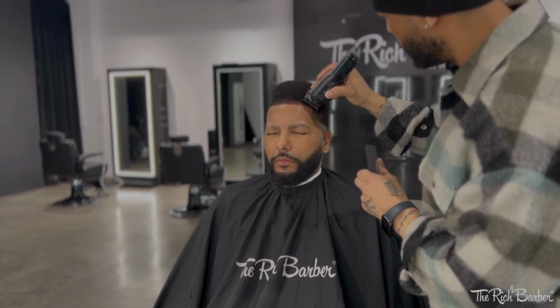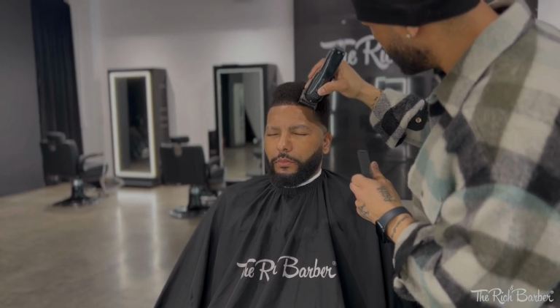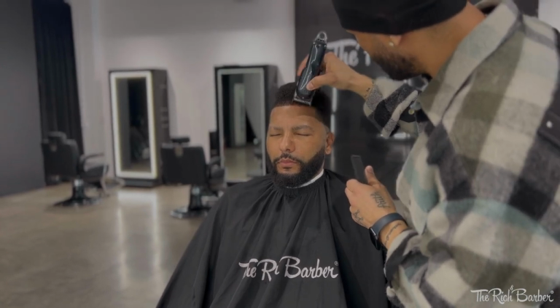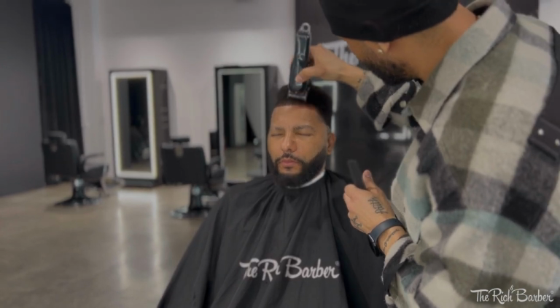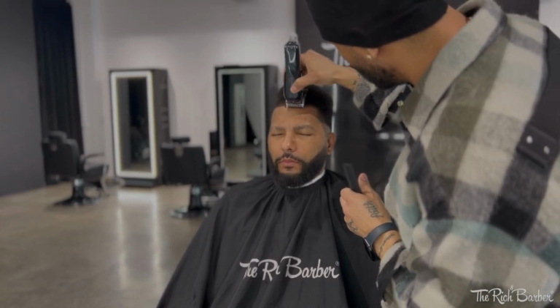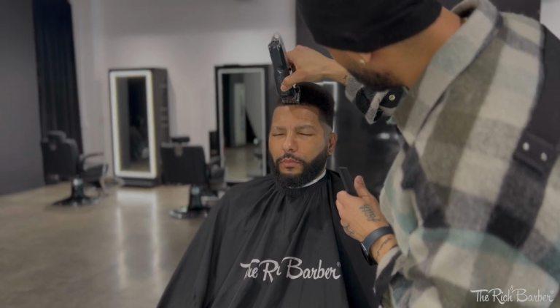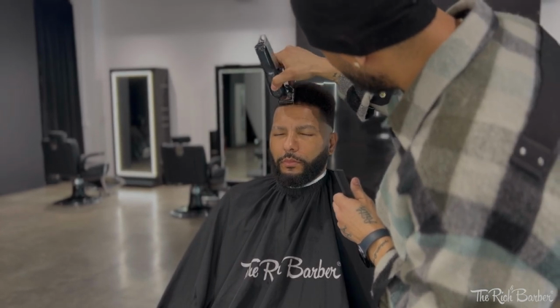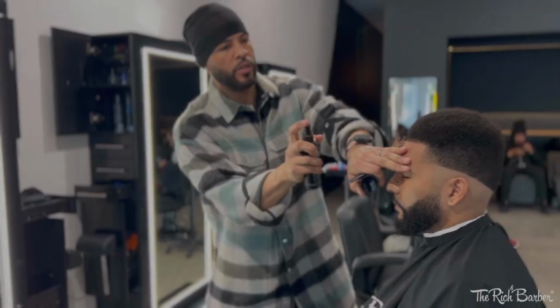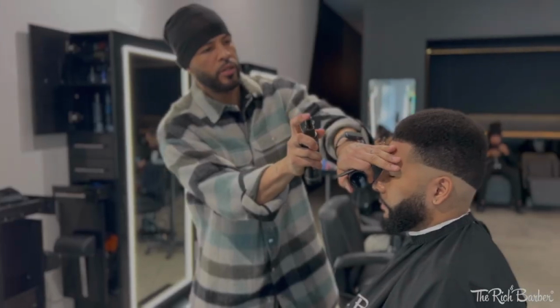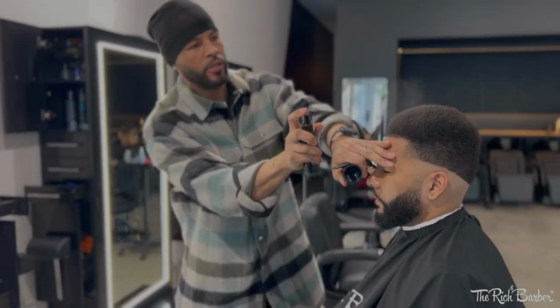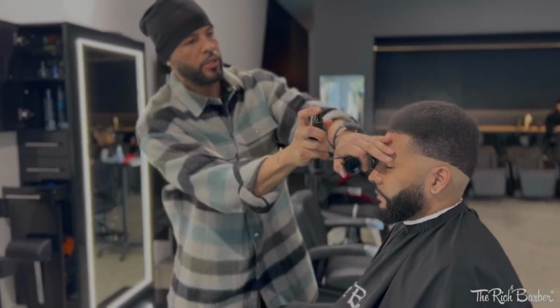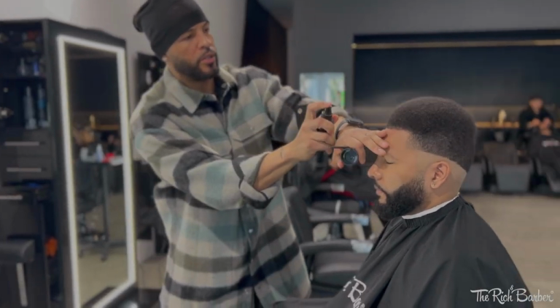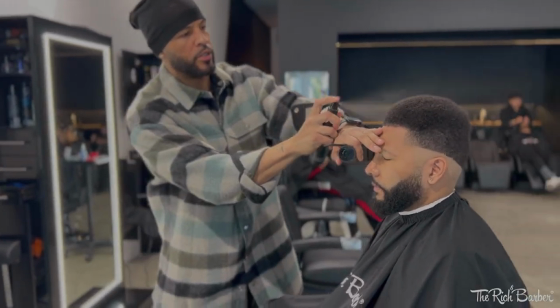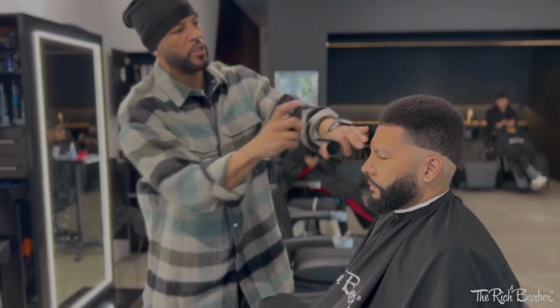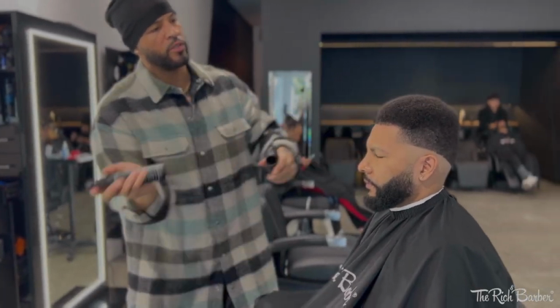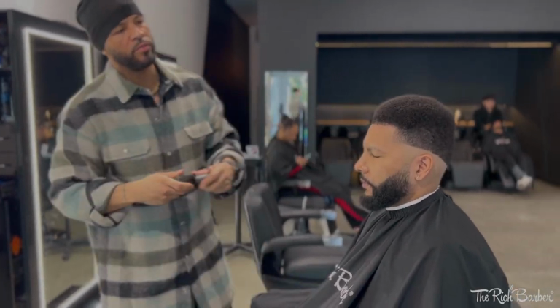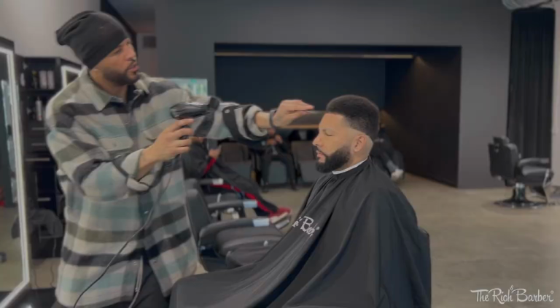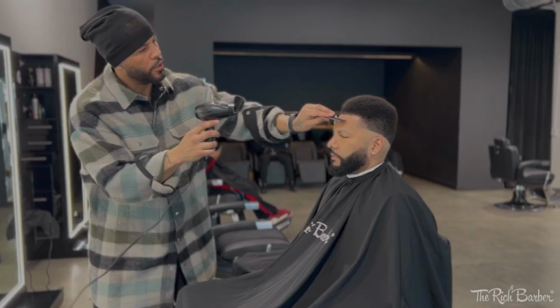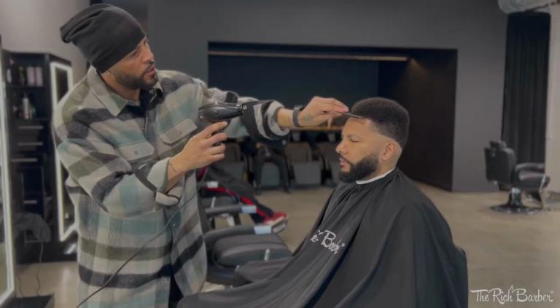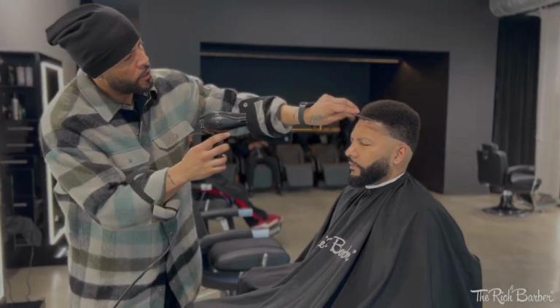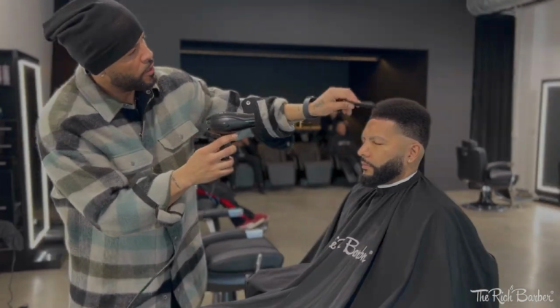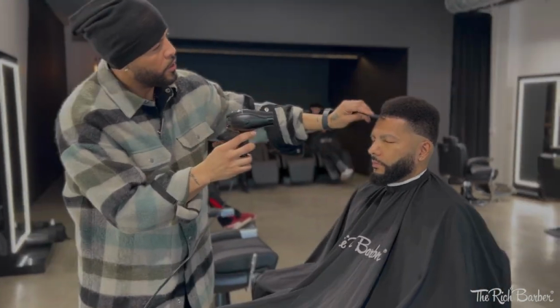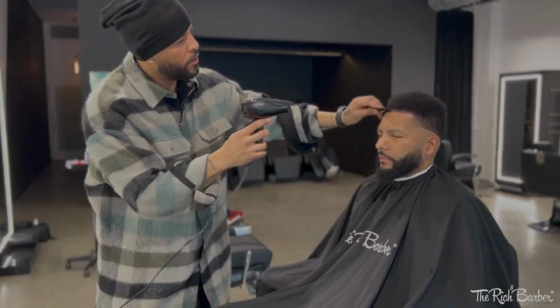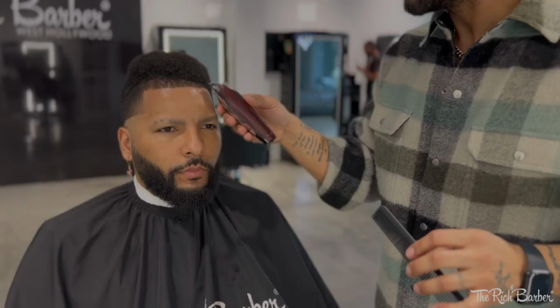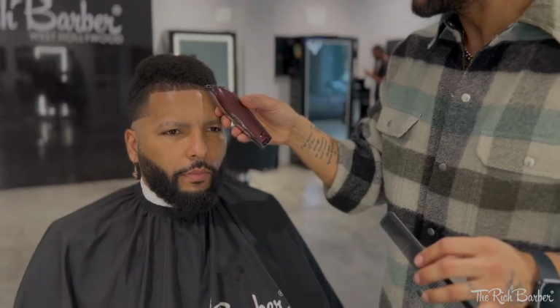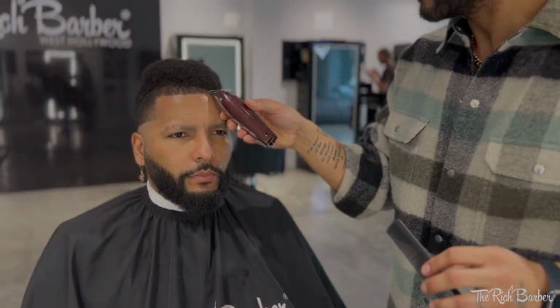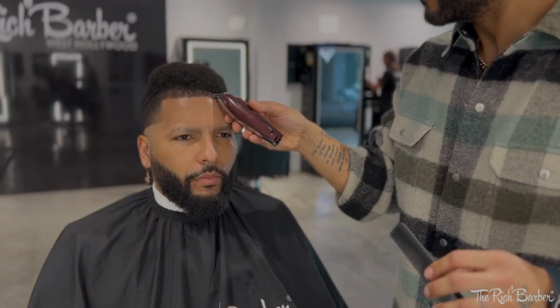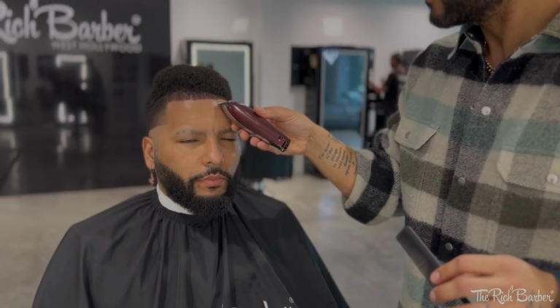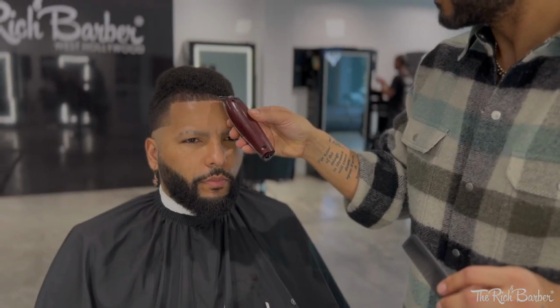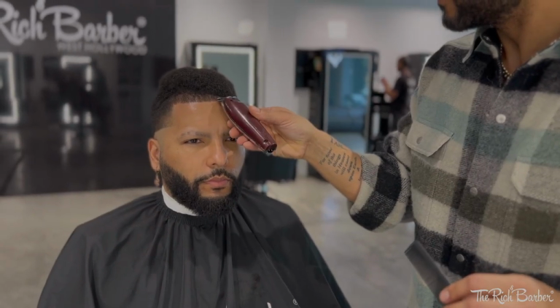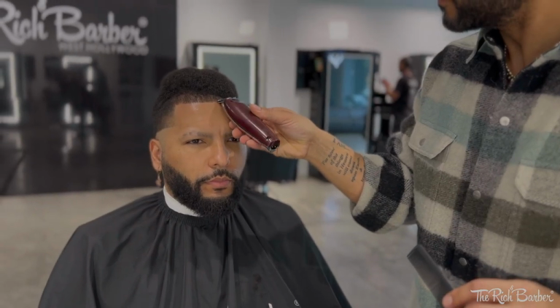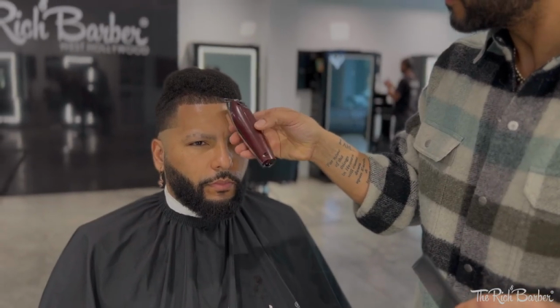We're gonna carve that out, set that hairline down, spray them with some hold spray, dry it up a little bit, and line them up.